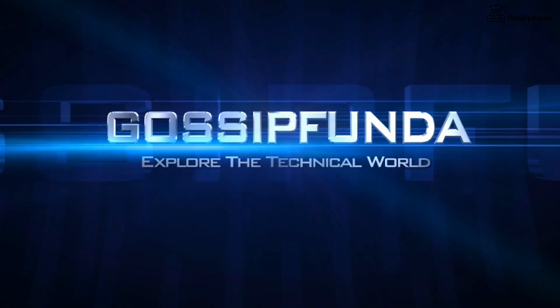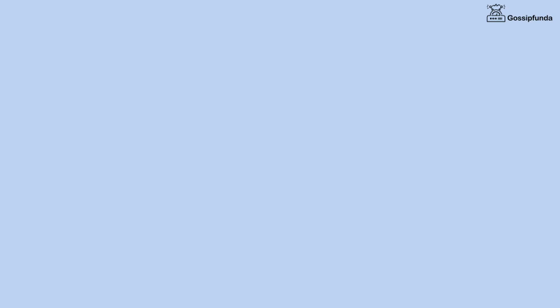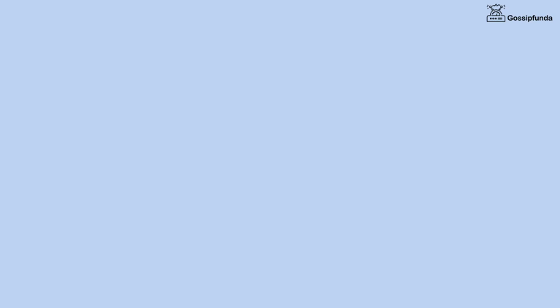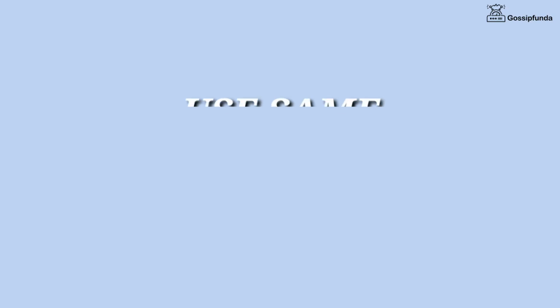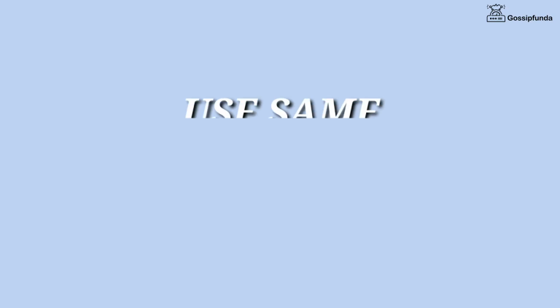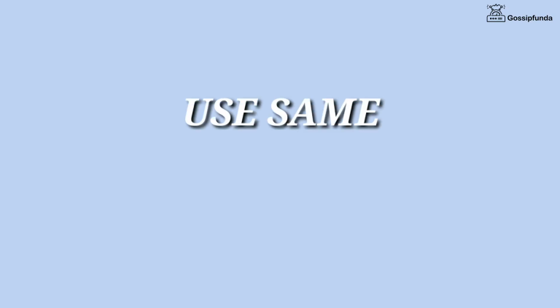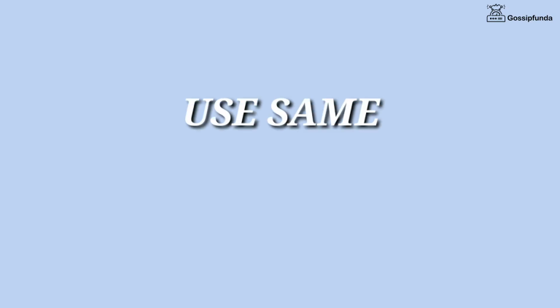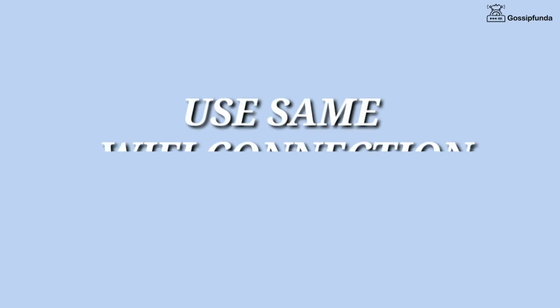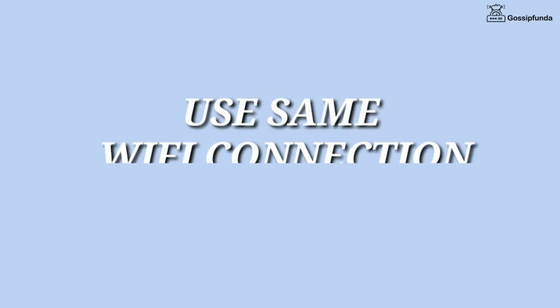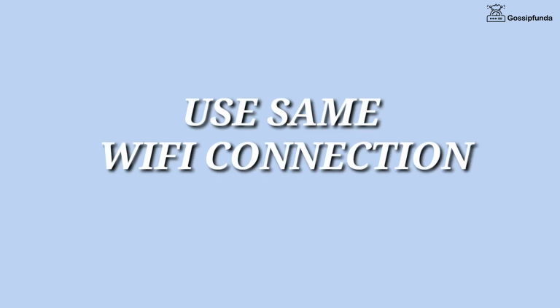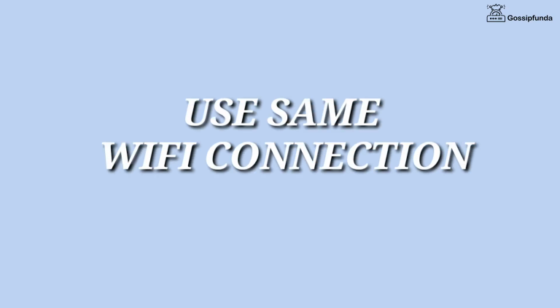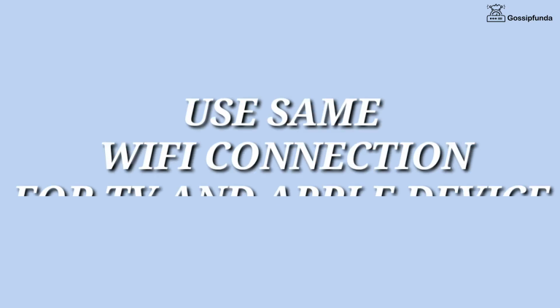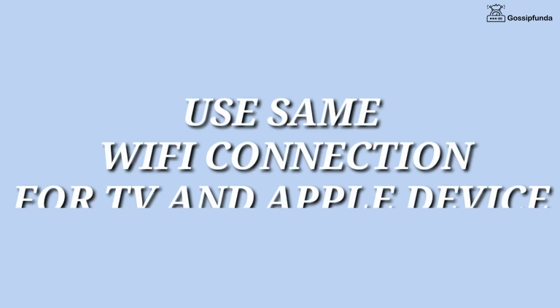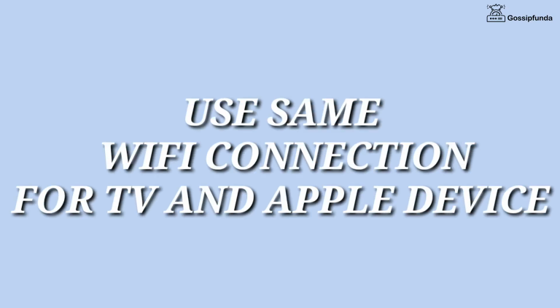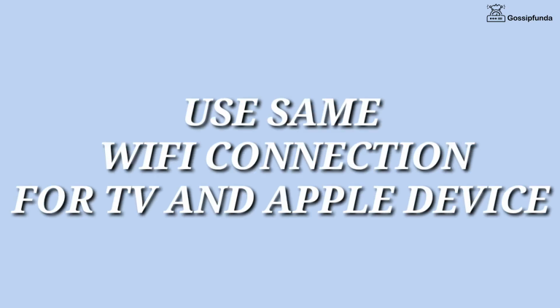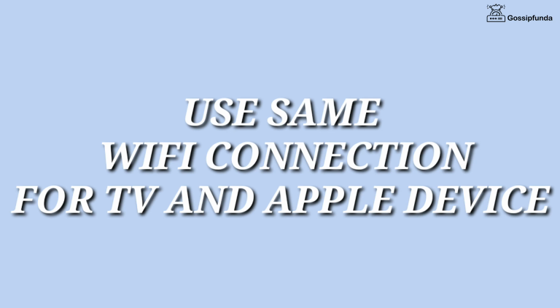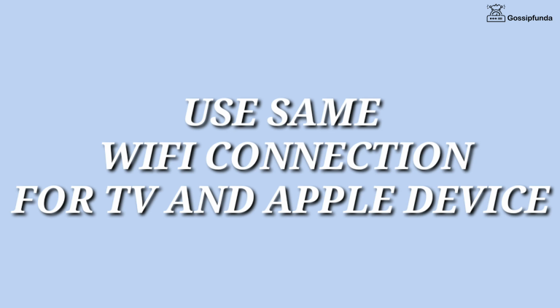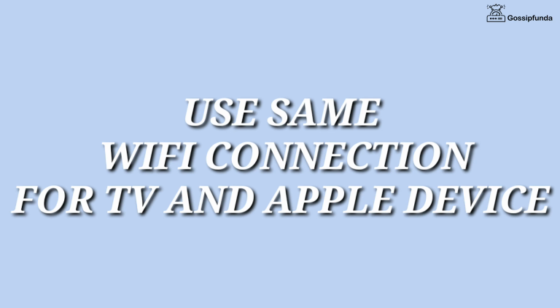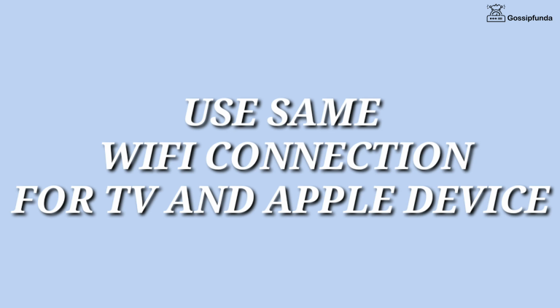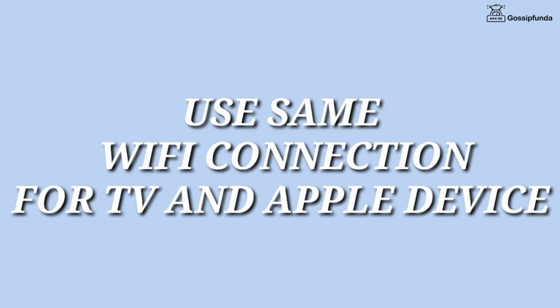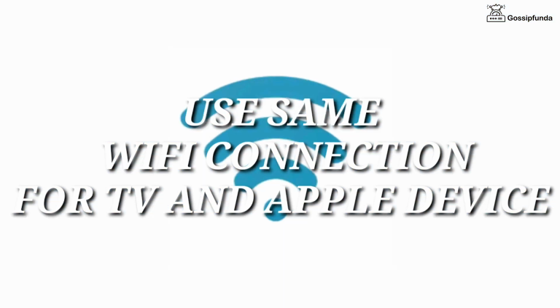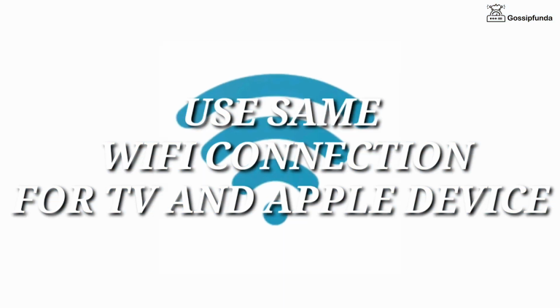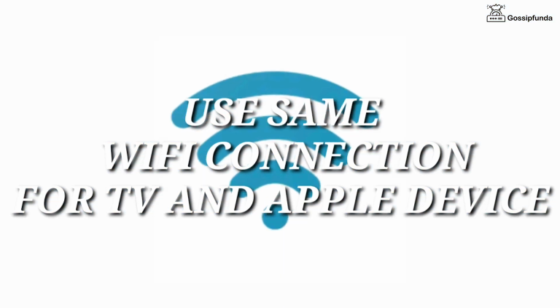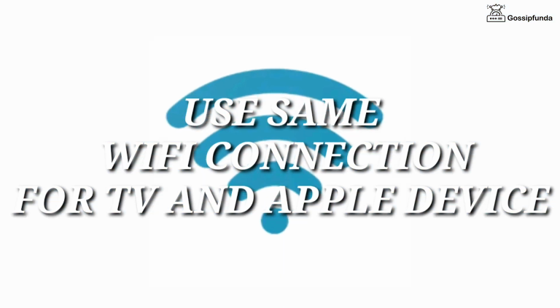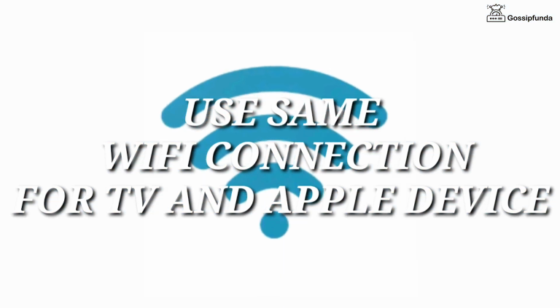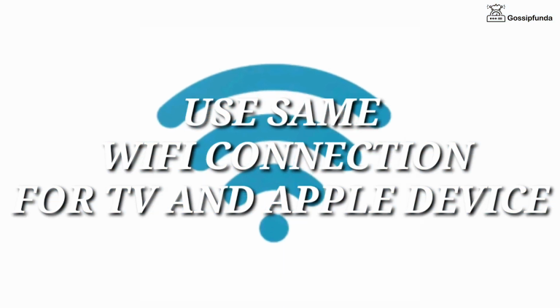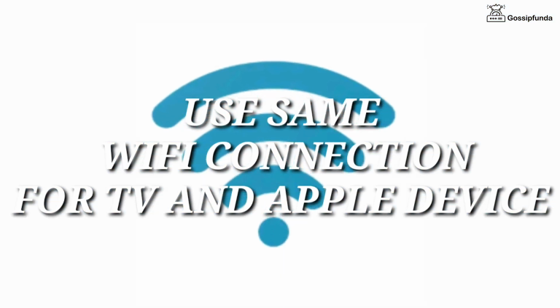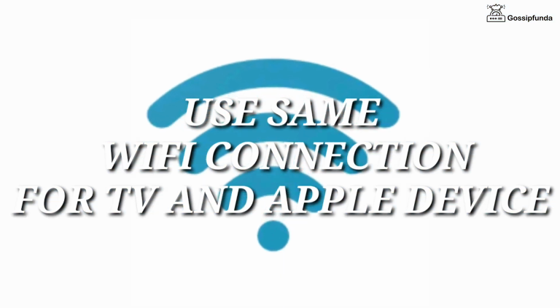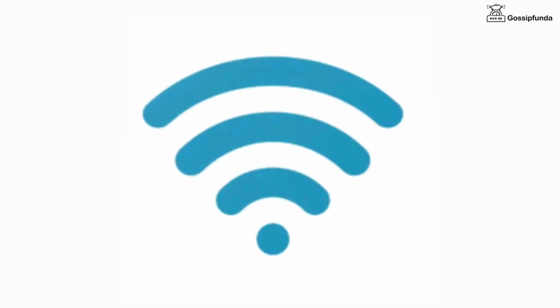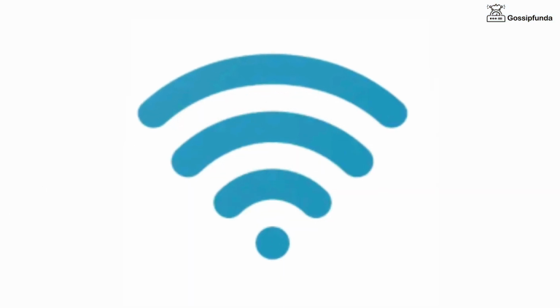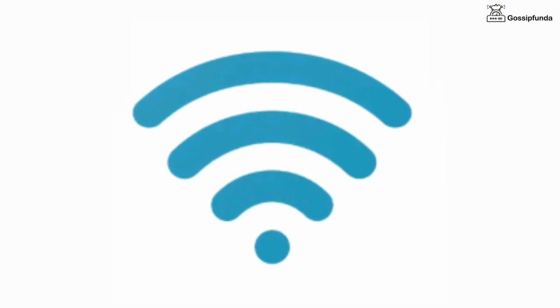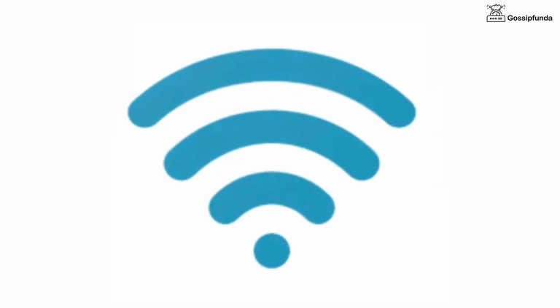First of all, make sure to connect your TV and your Apple device to the same WiFi connection. Also provide a strong and stable connection.